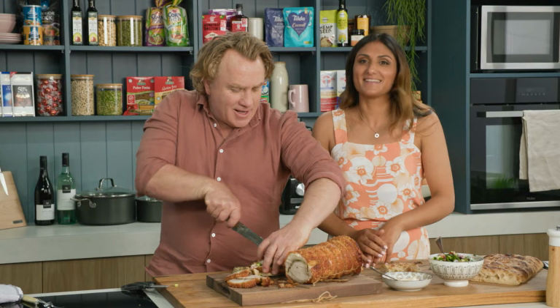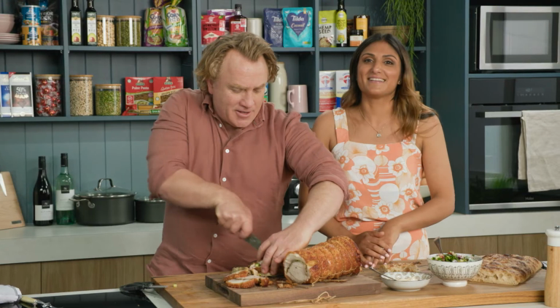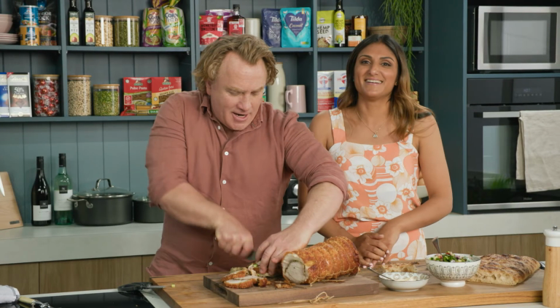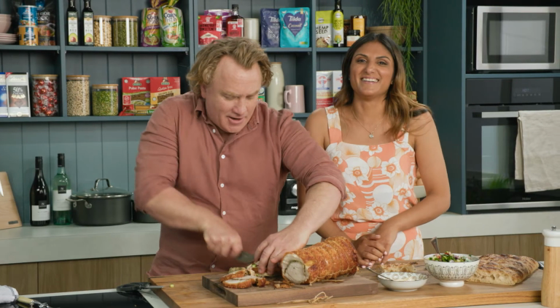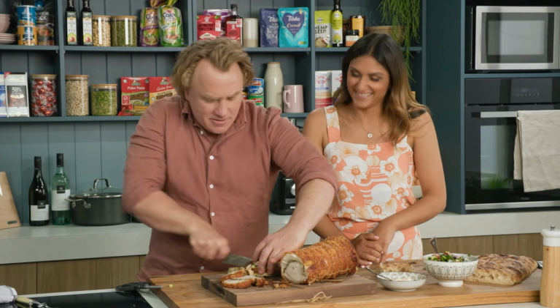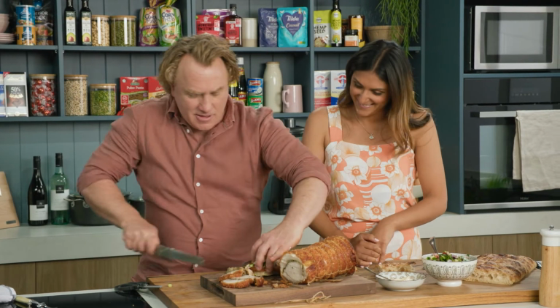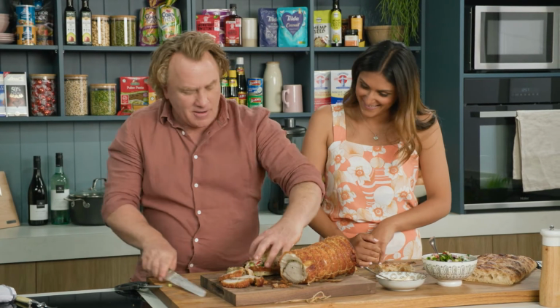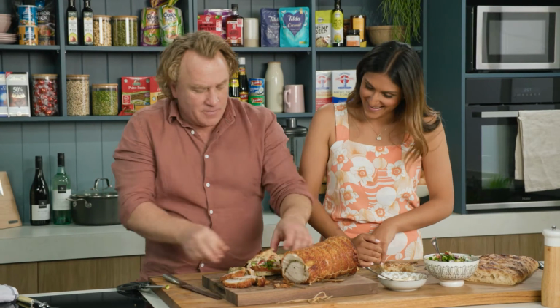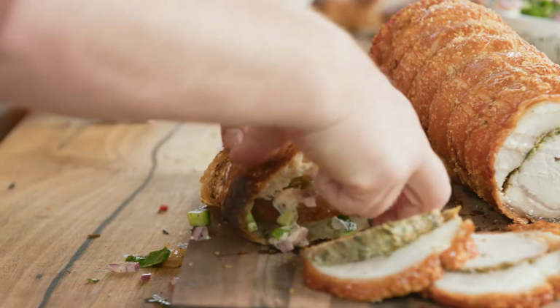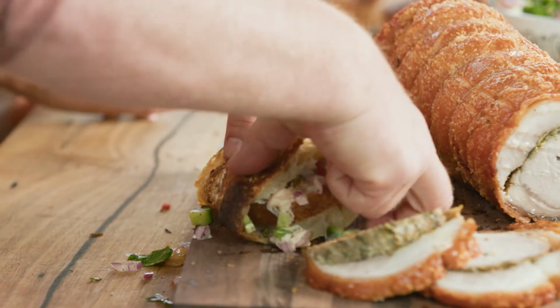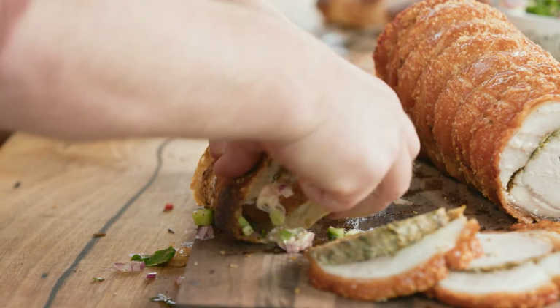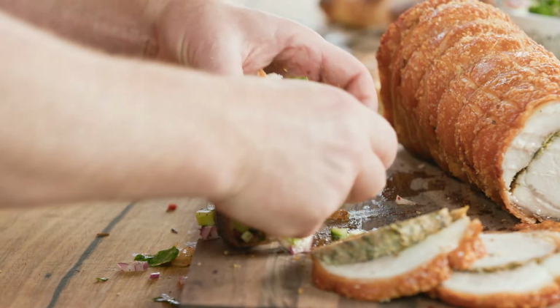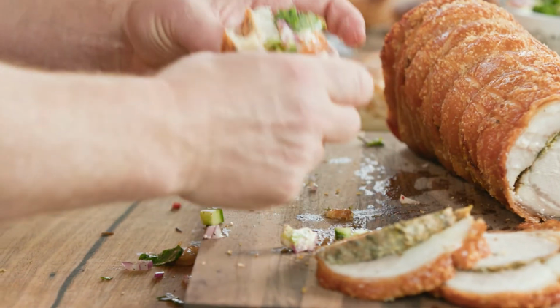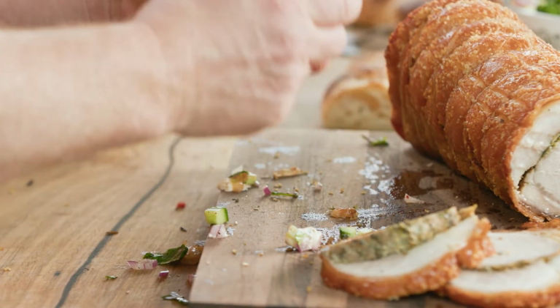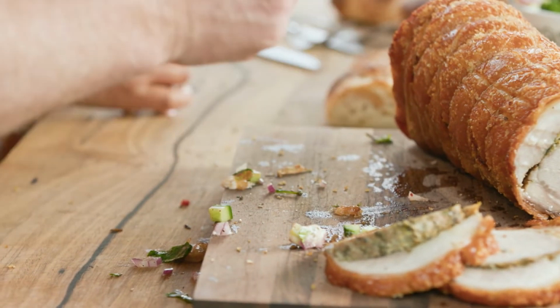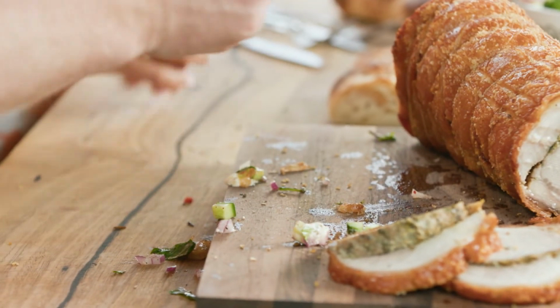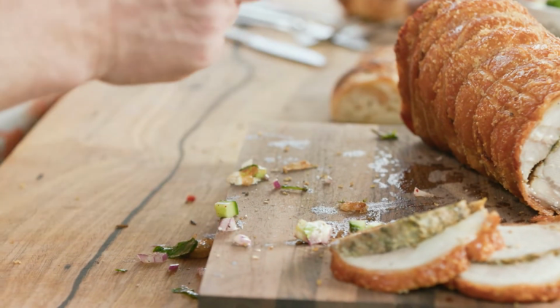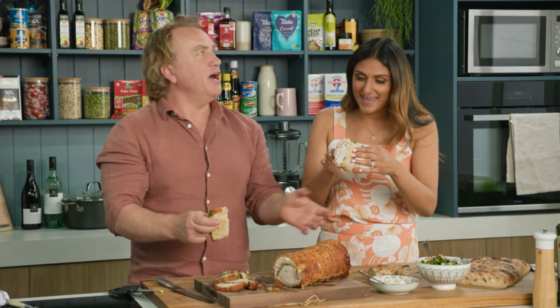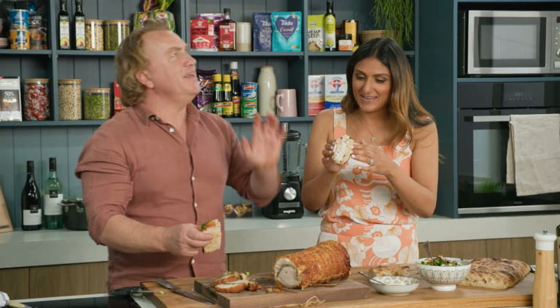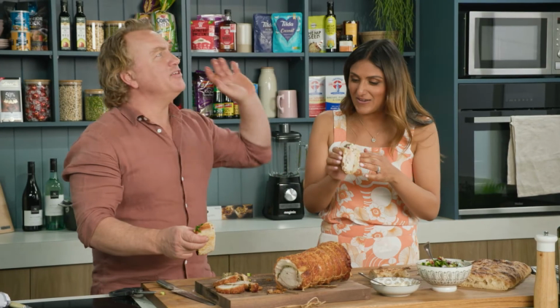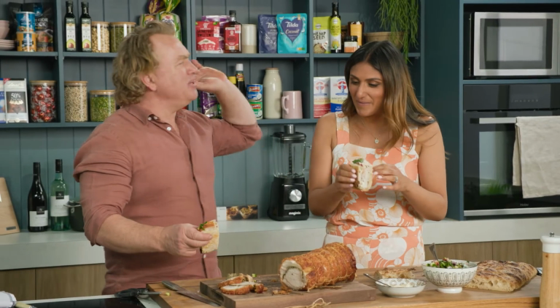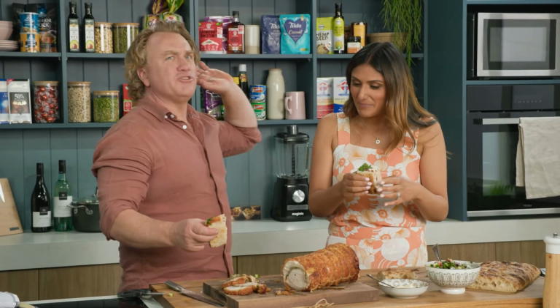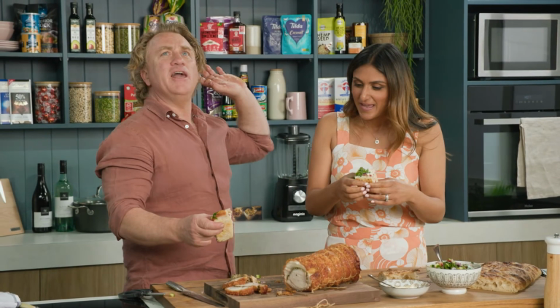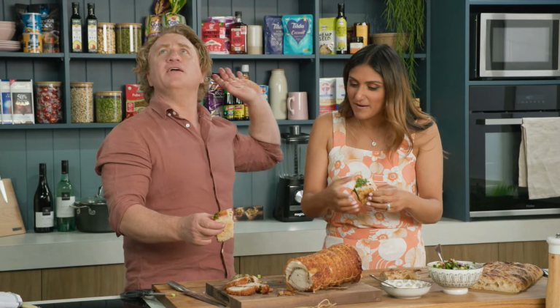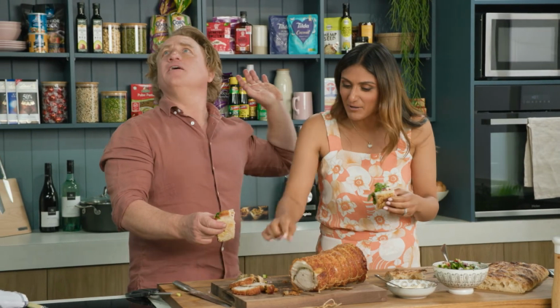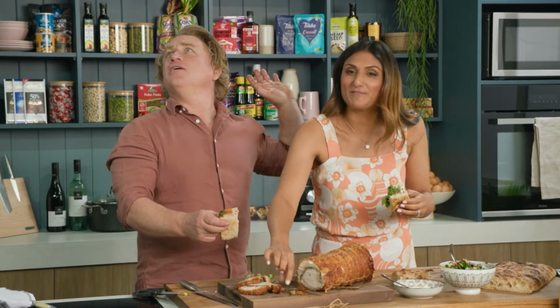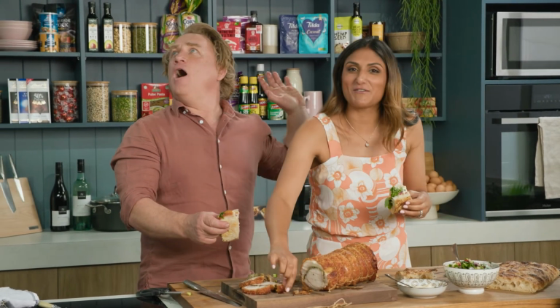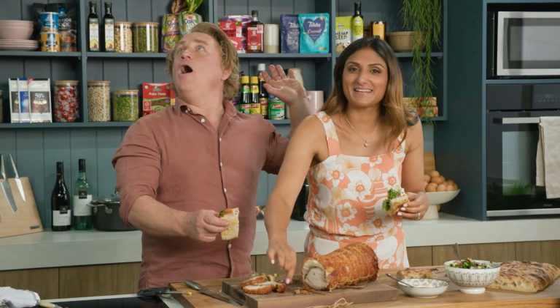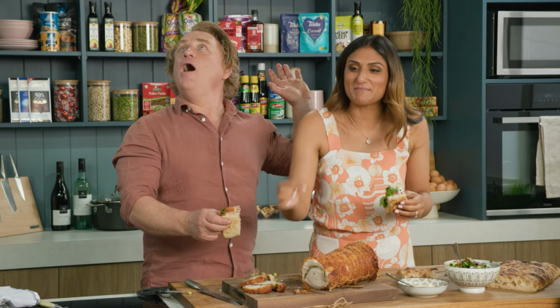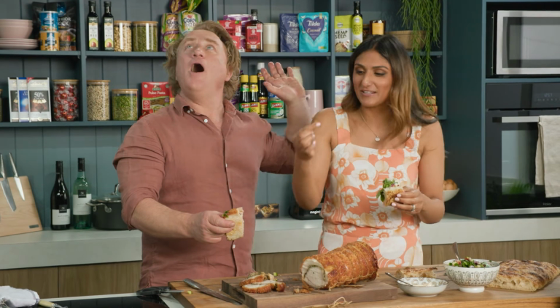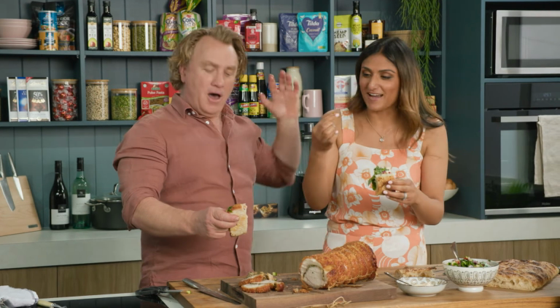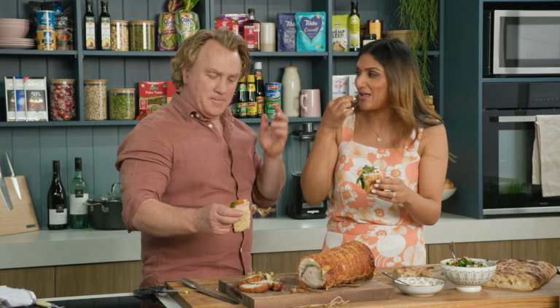Cut that in half — some for you, some for me. I can hear those angels singing. But I'm going for the crackling, I'm not going to lie to you.